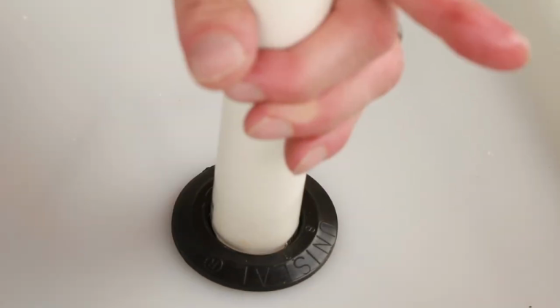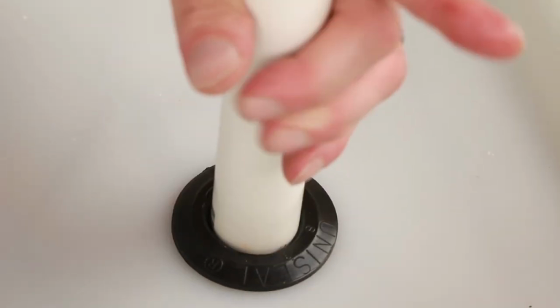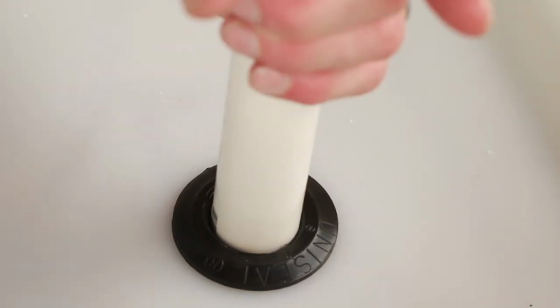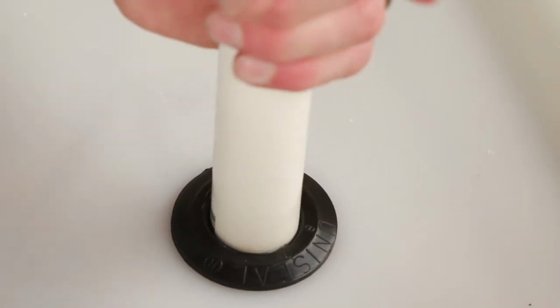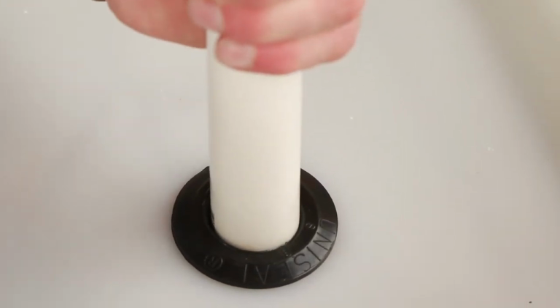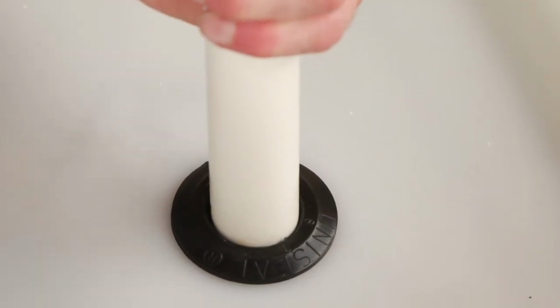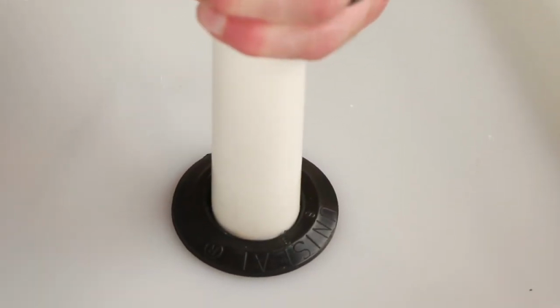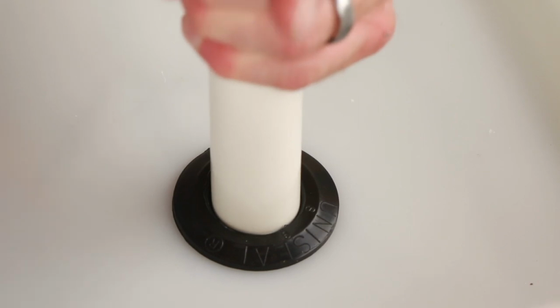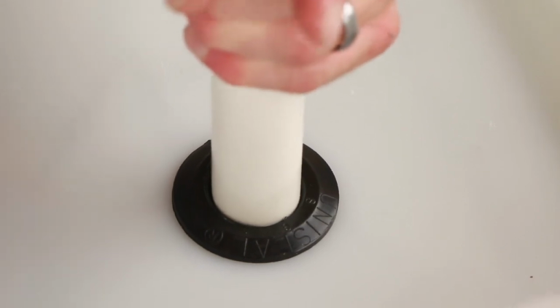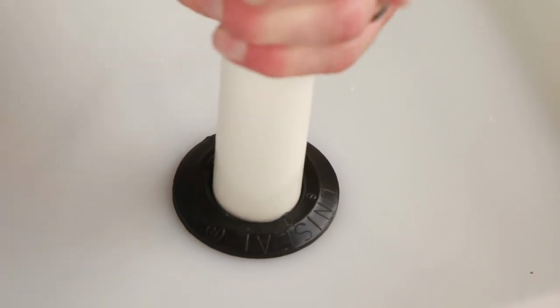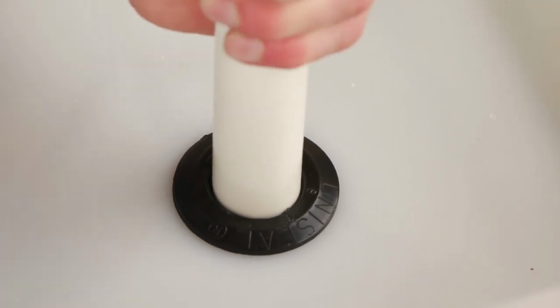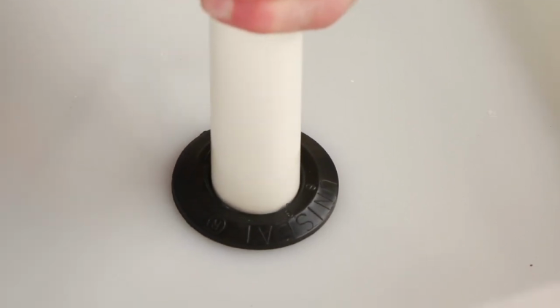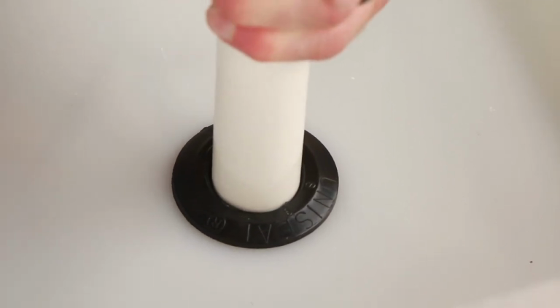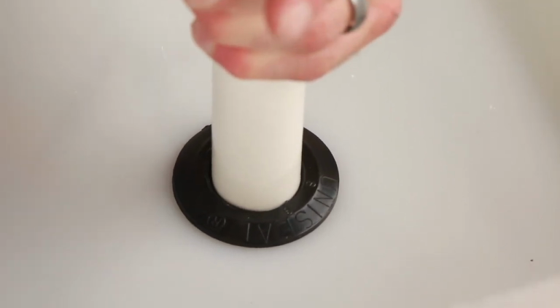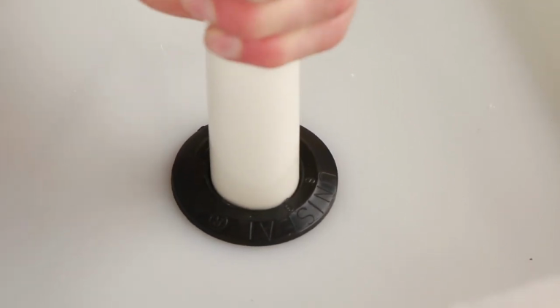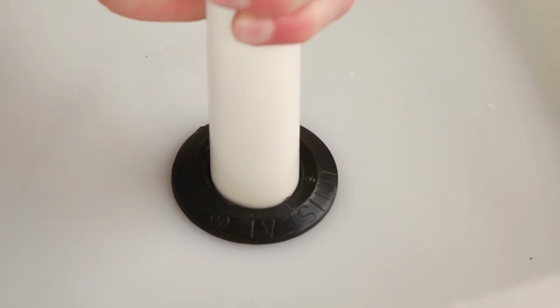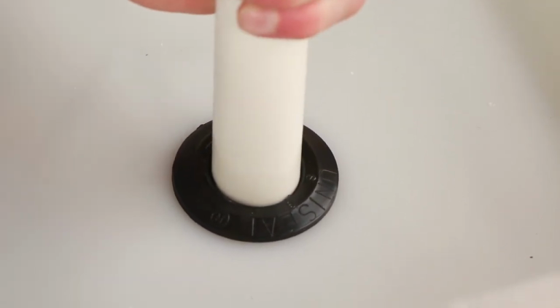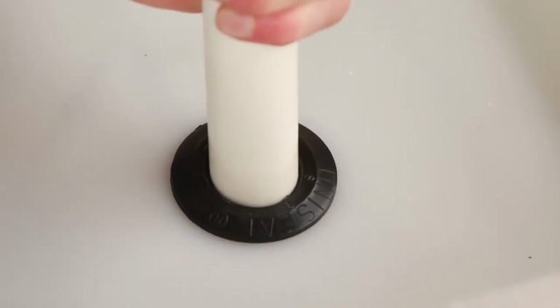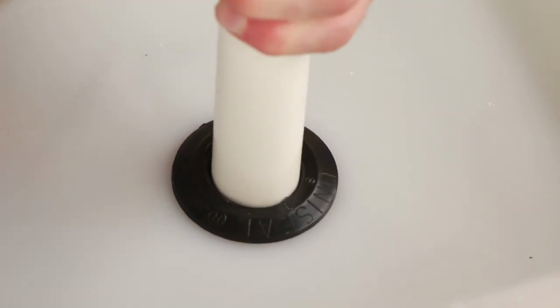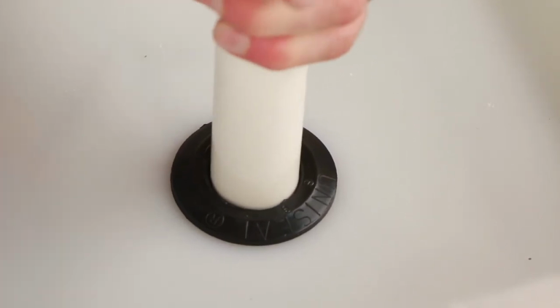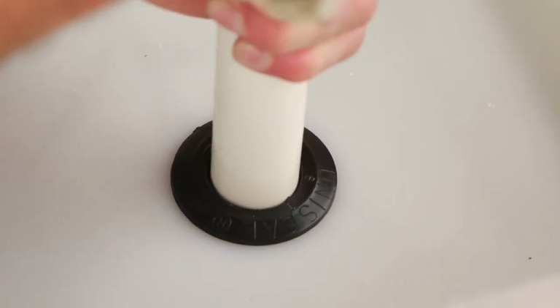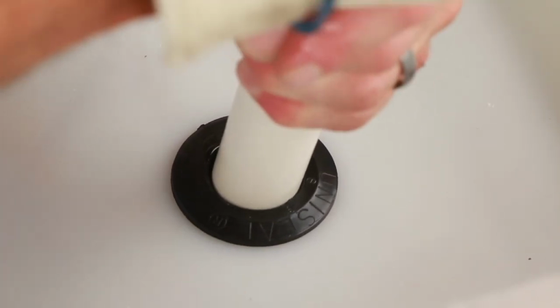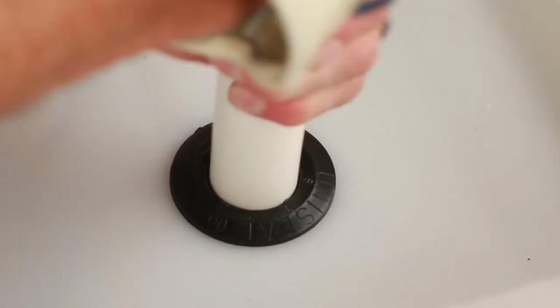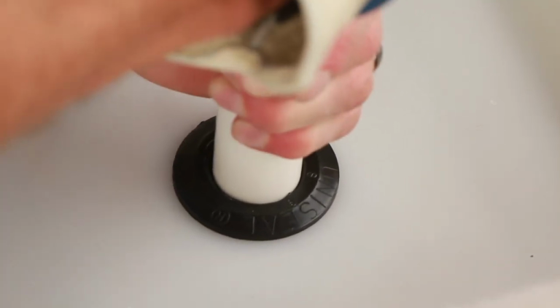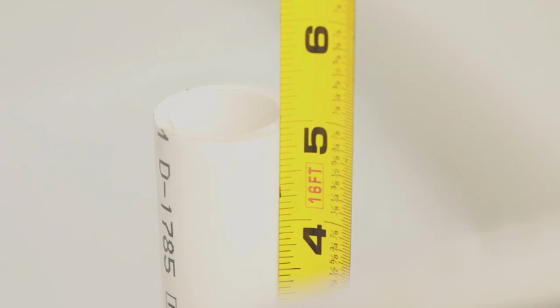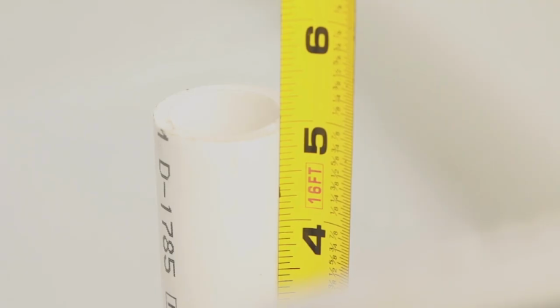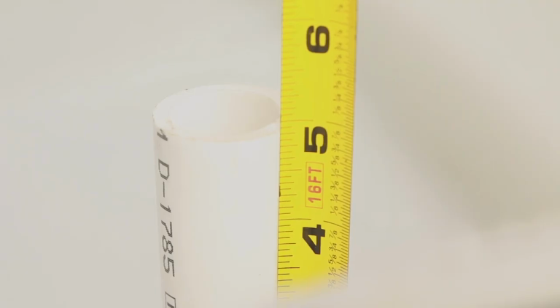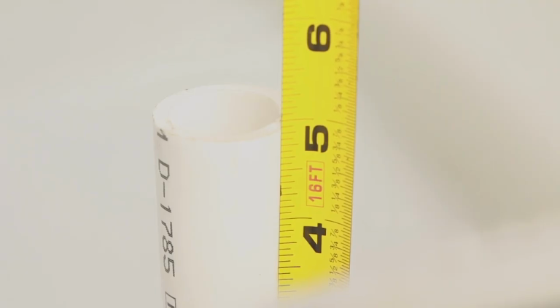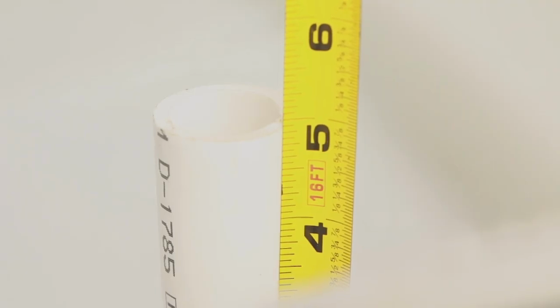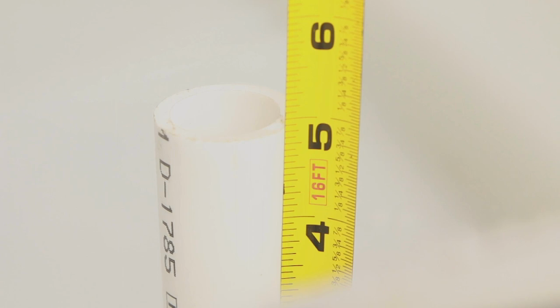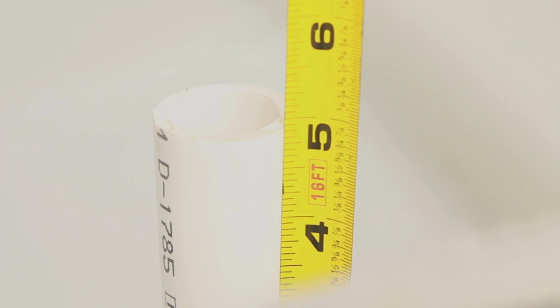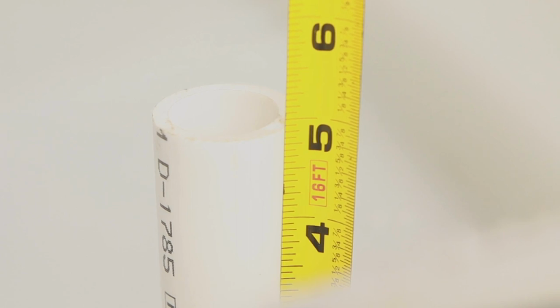Push the ten inch piece of one inch pipe through the uniseal, leaving about five inches above the bottom of the grow bed.